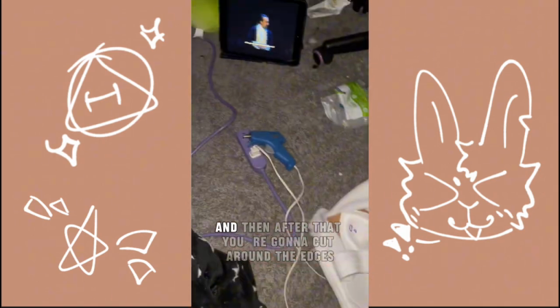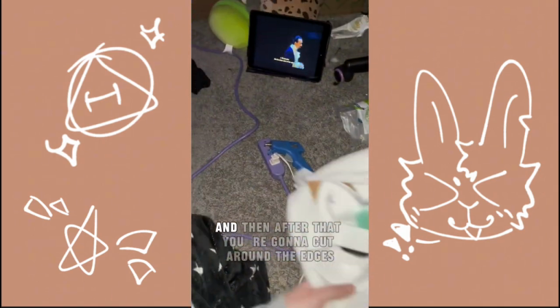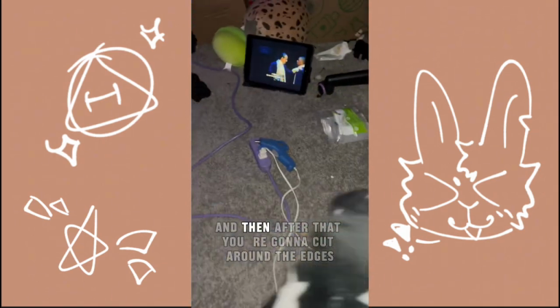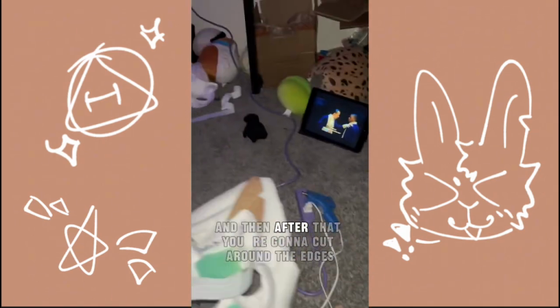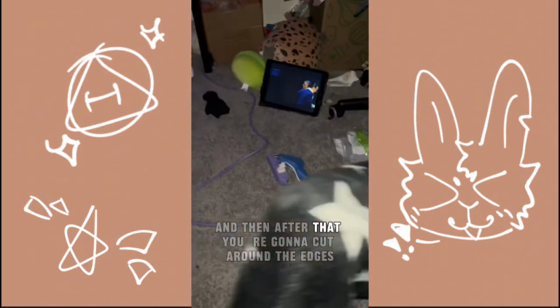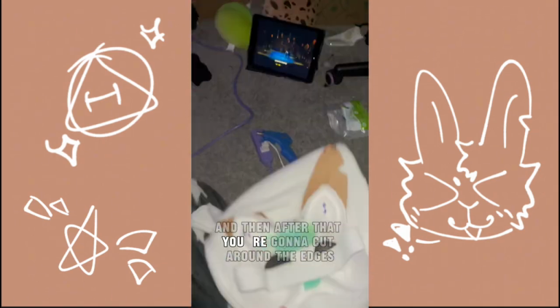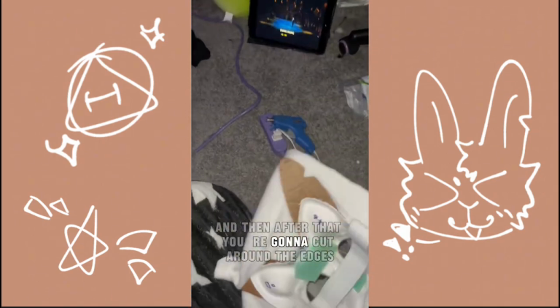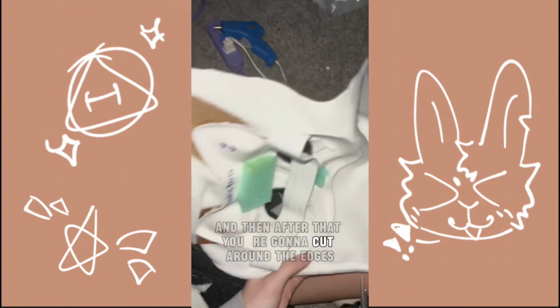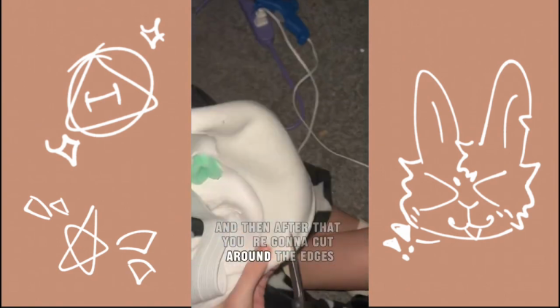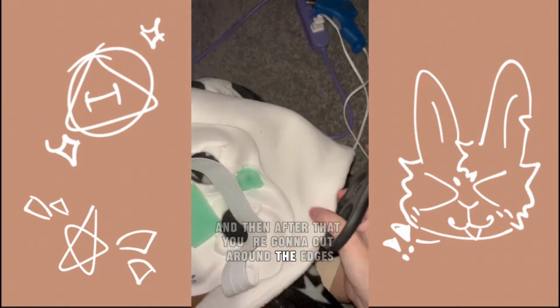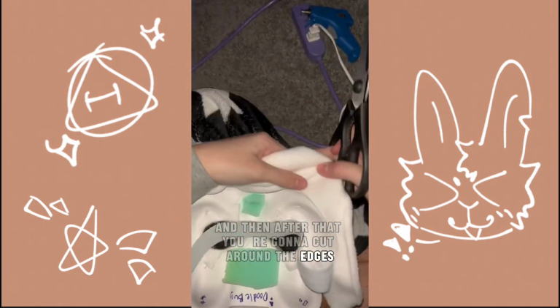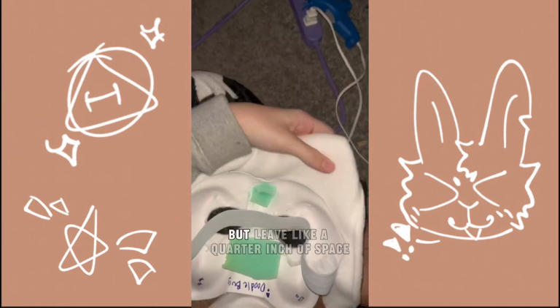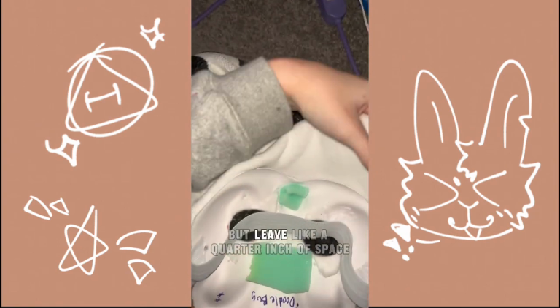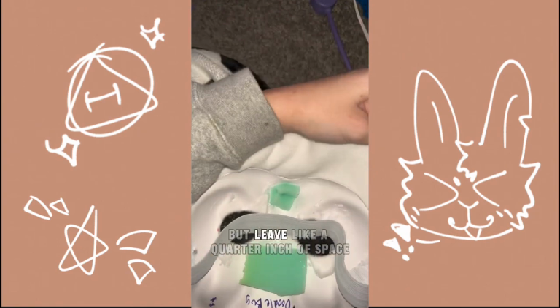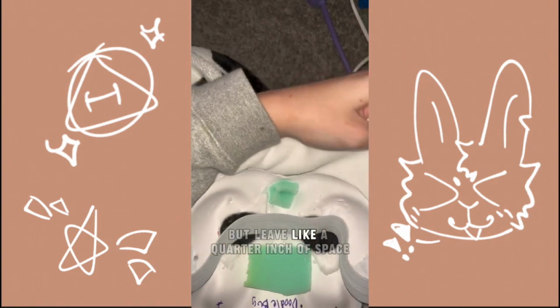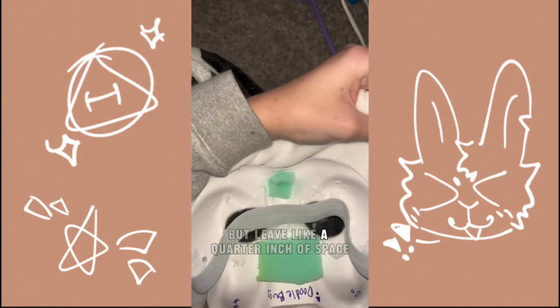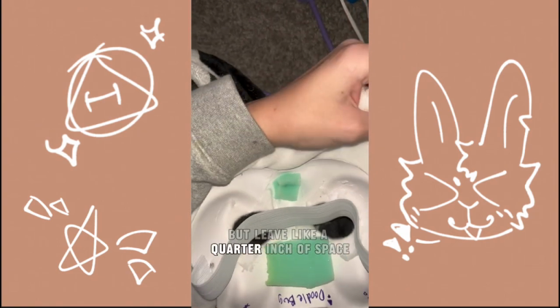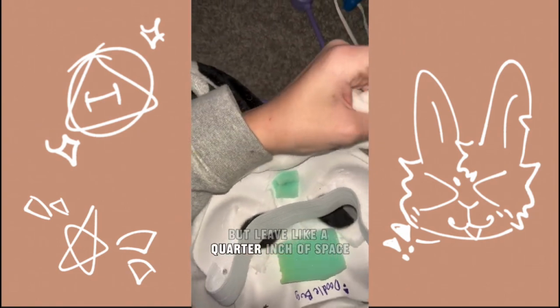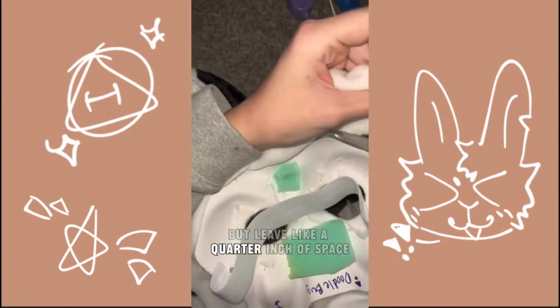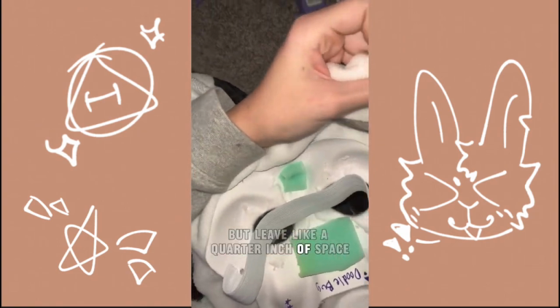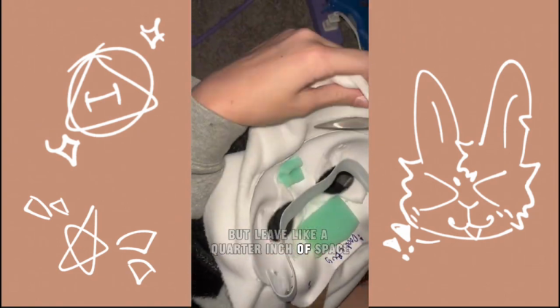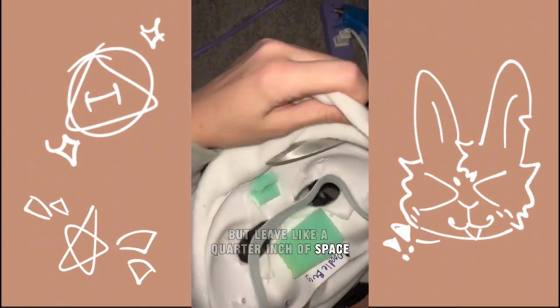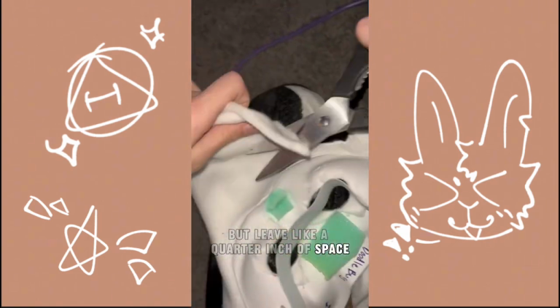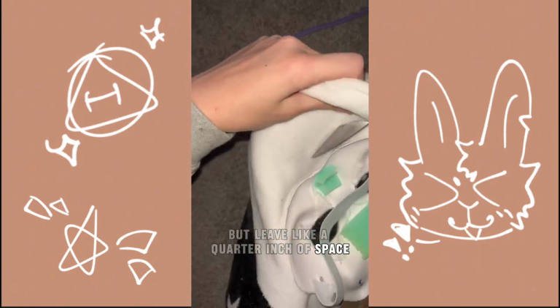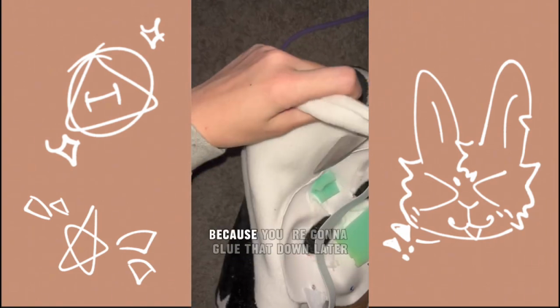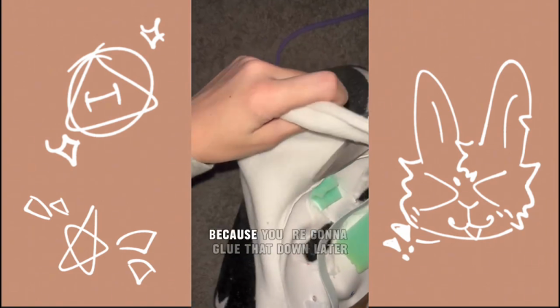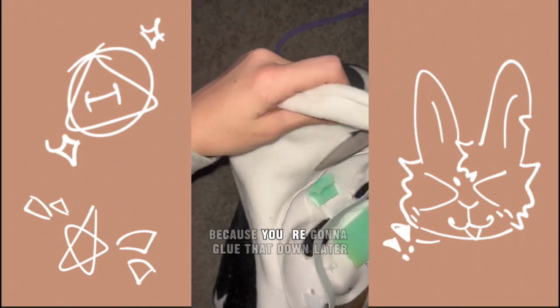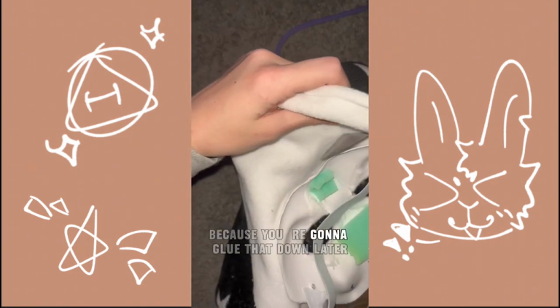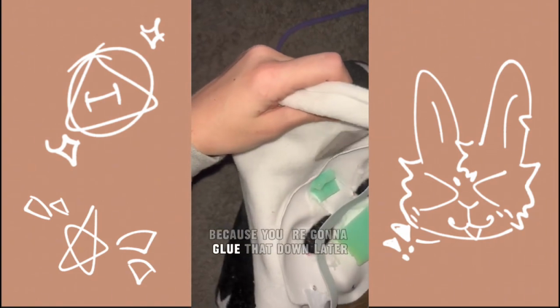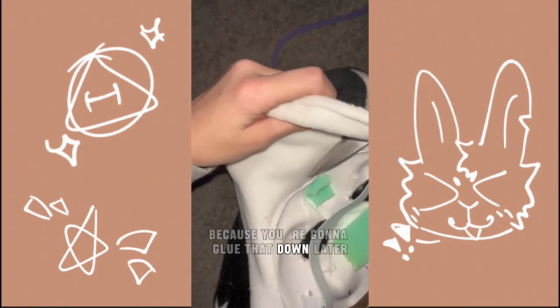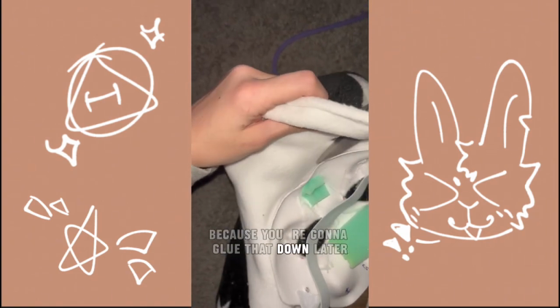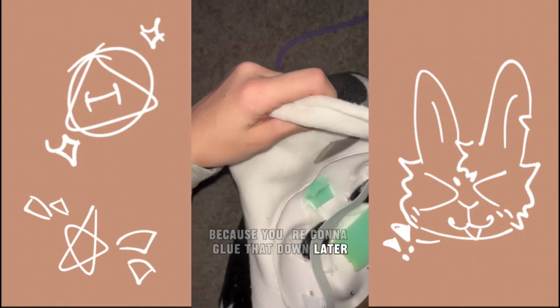And then after that you're going to cut around the edges, but leave like a quarter inch of space, because you're going to glue that down.